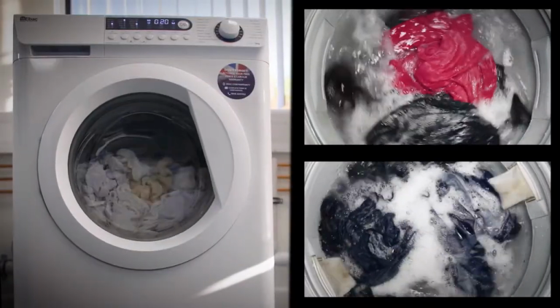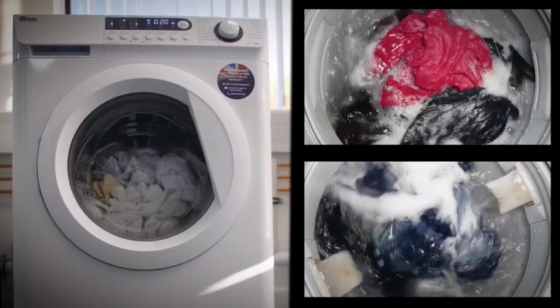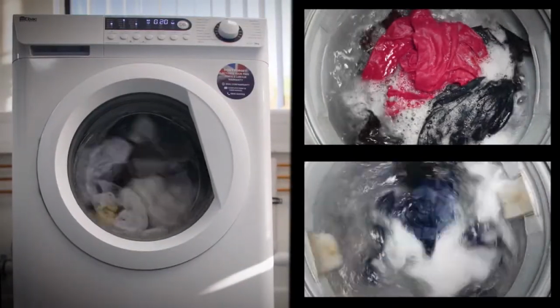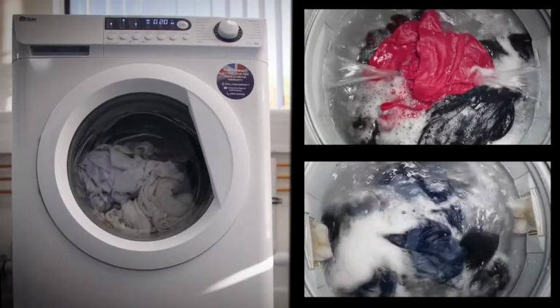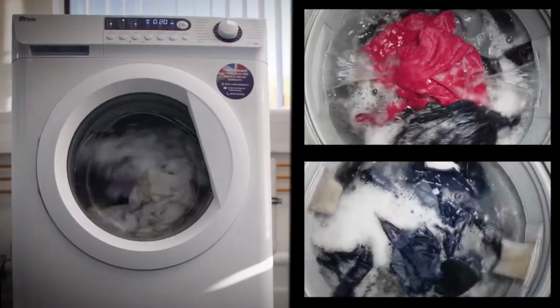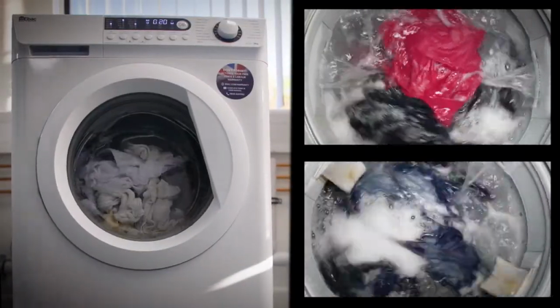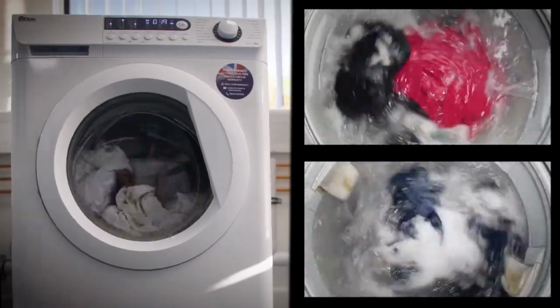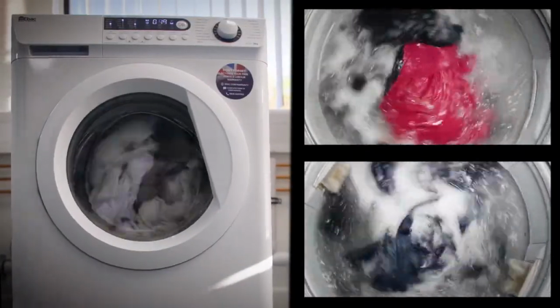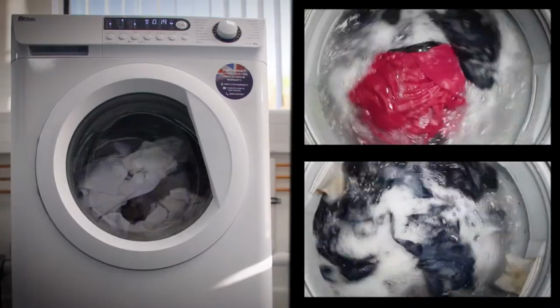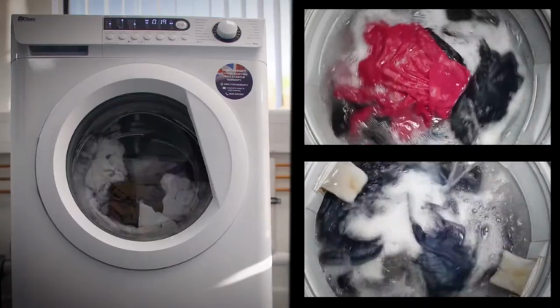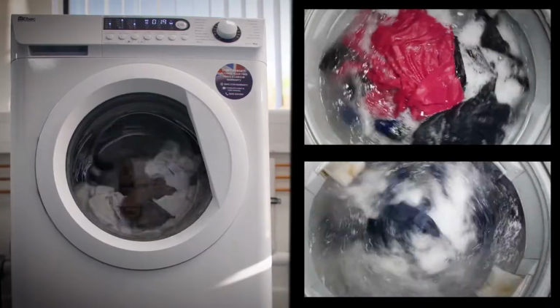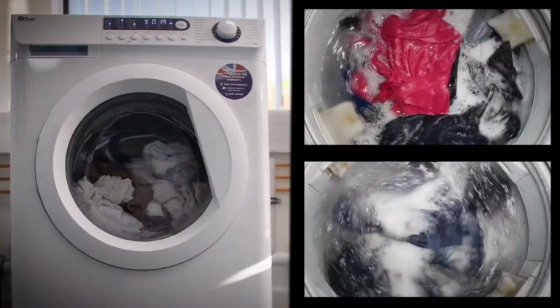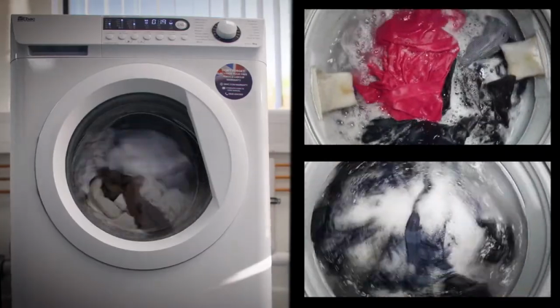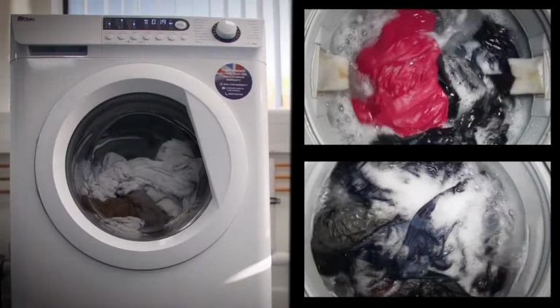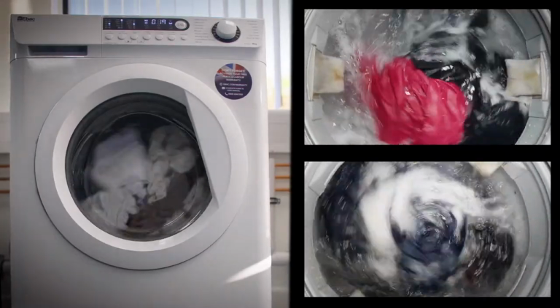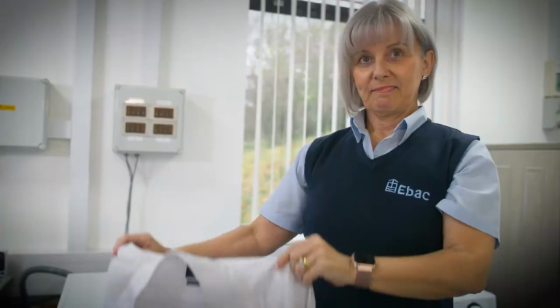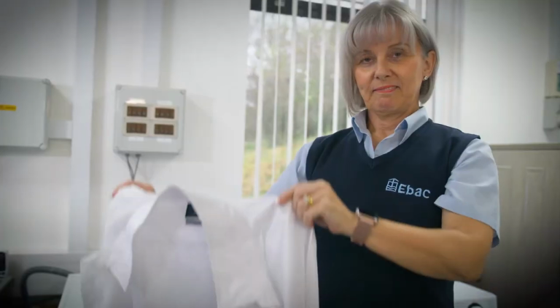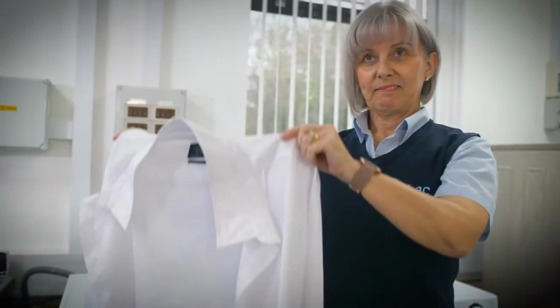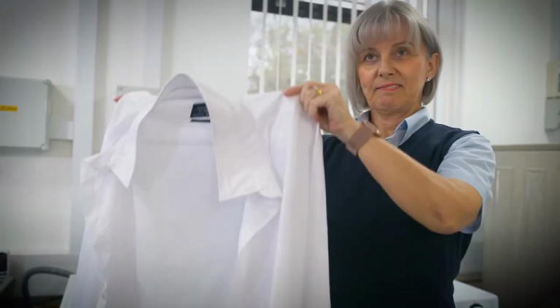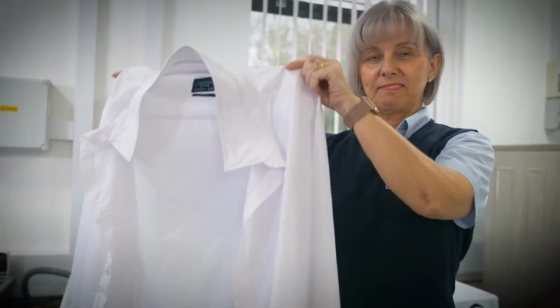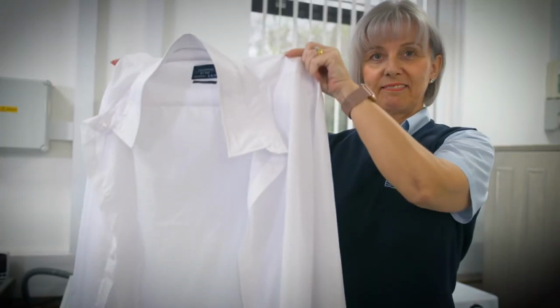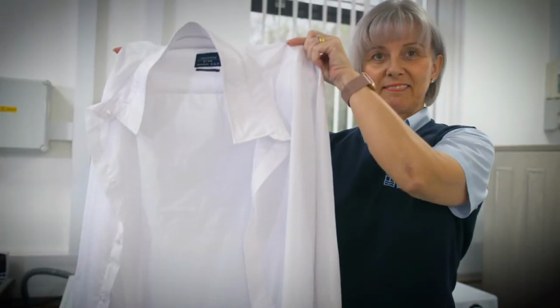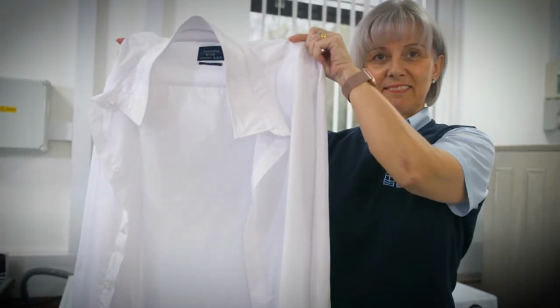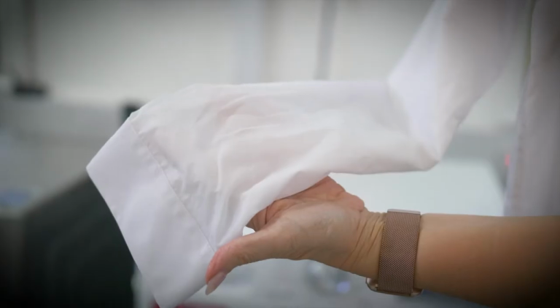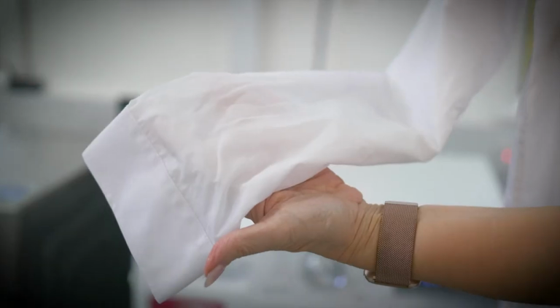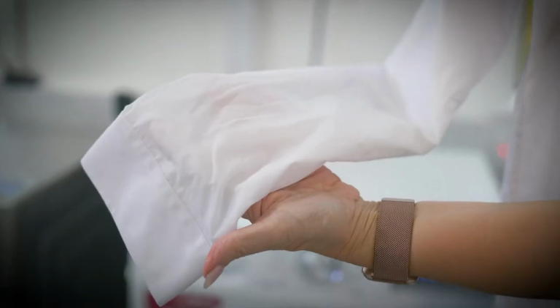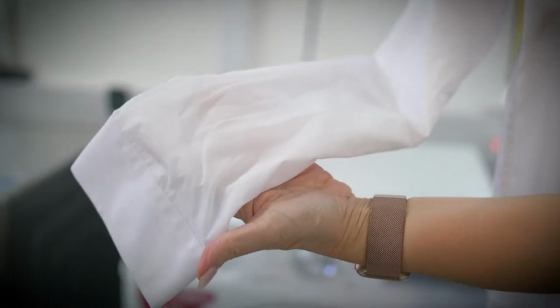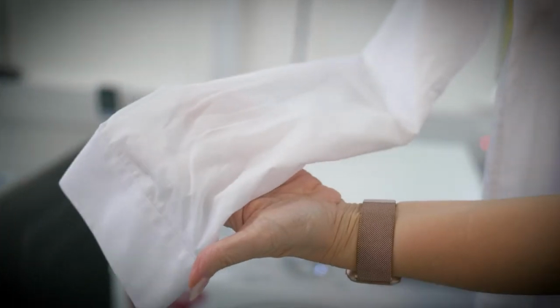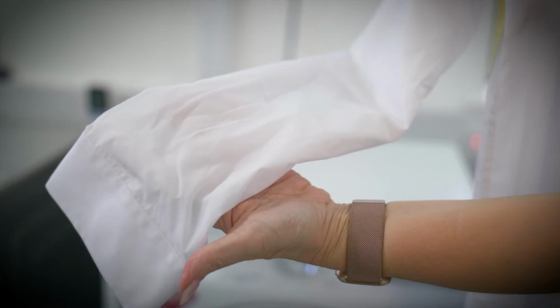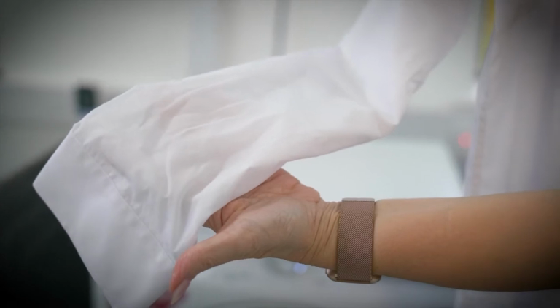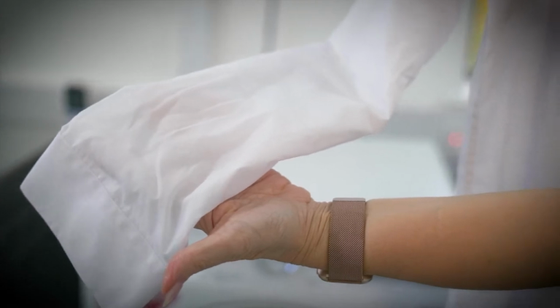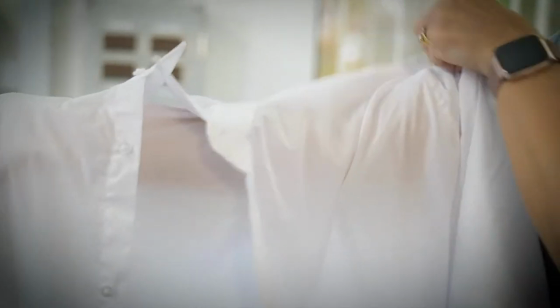The eBAC machine has finished first in 1 hour 49 minutes. As you can see, all the garments are exceptionally clean.